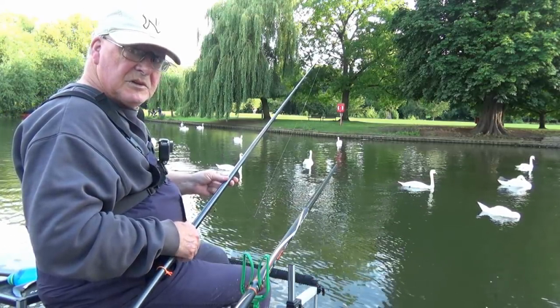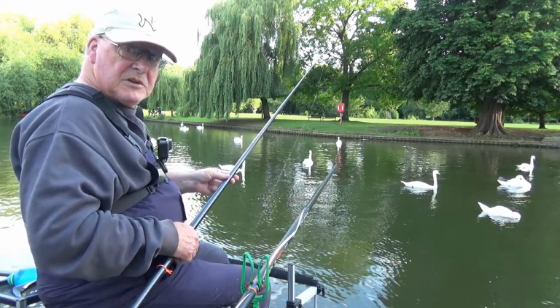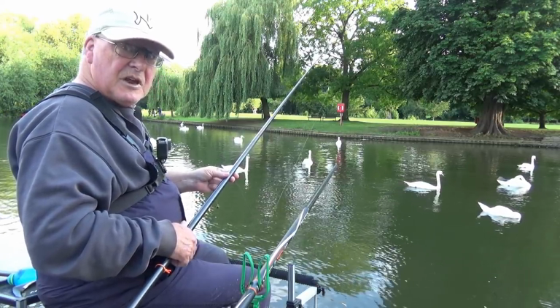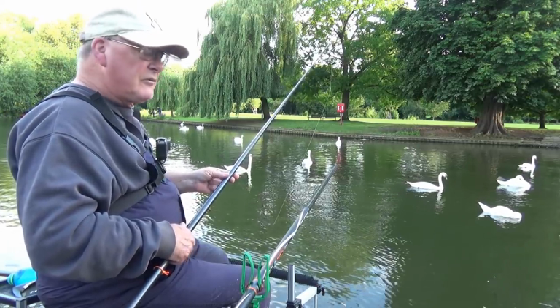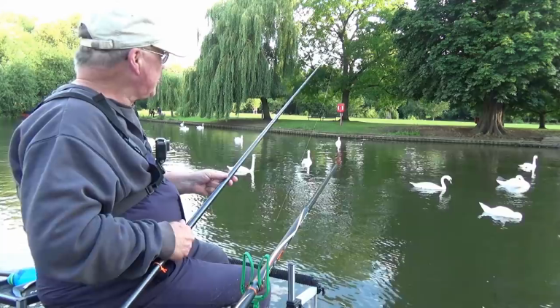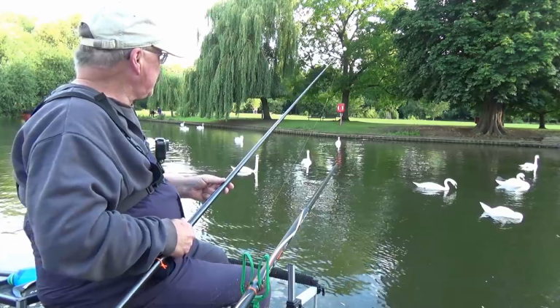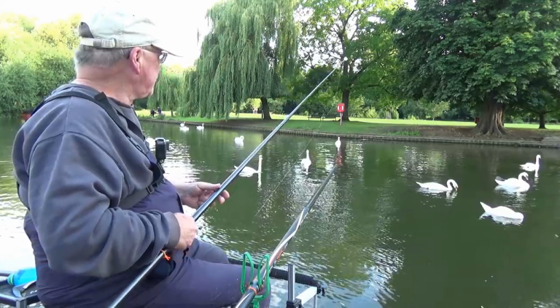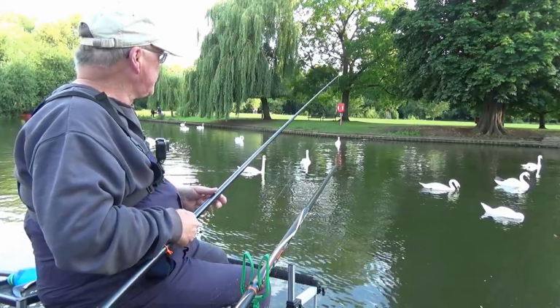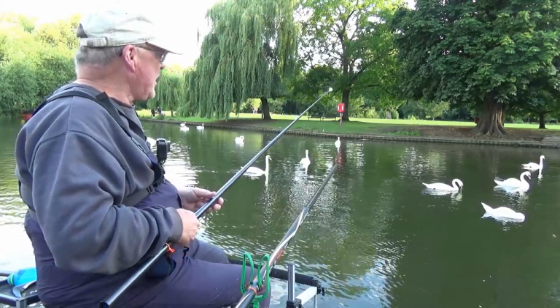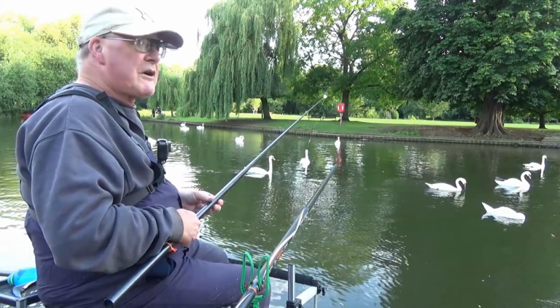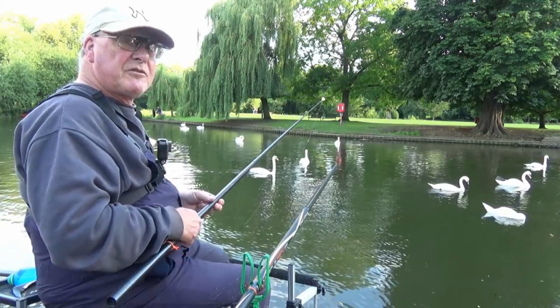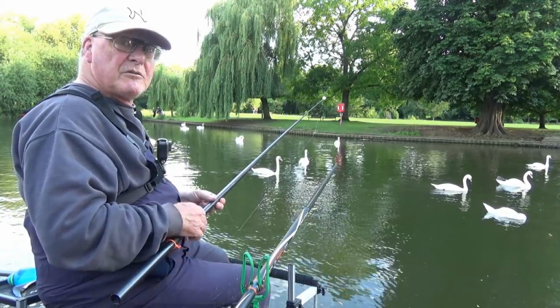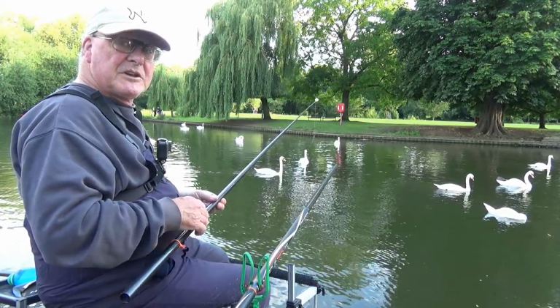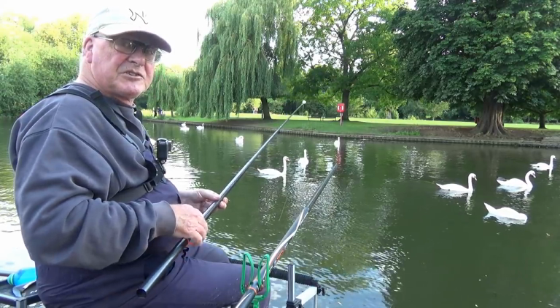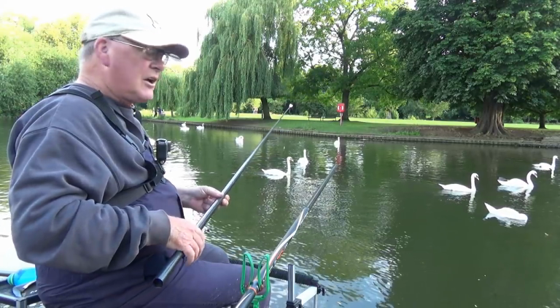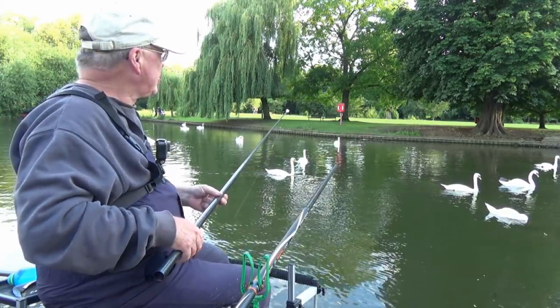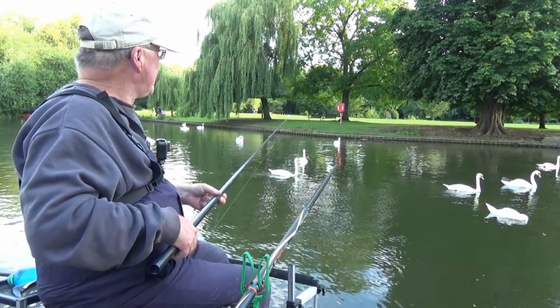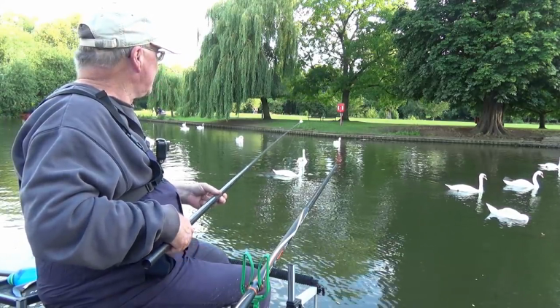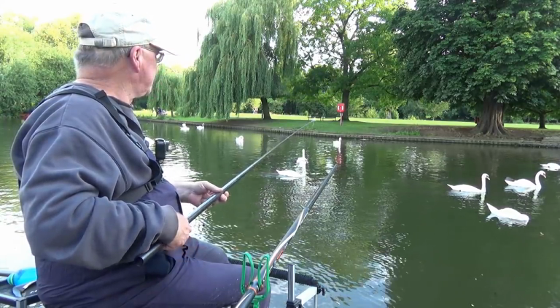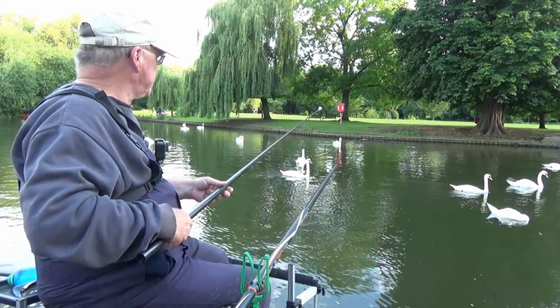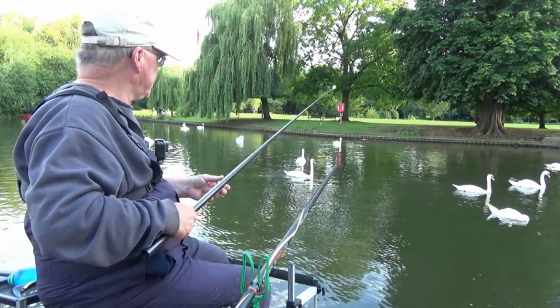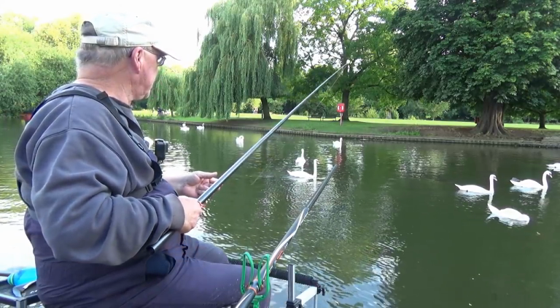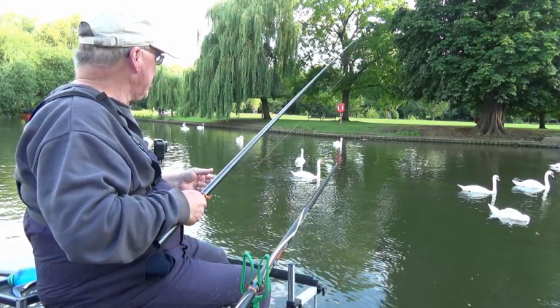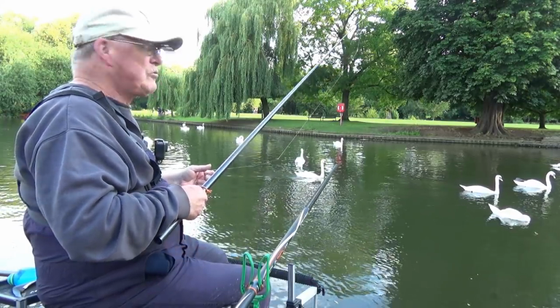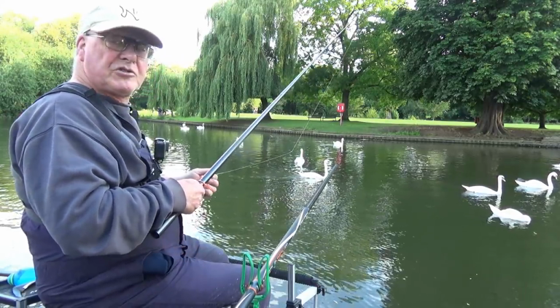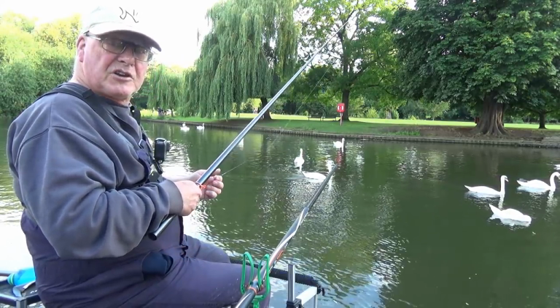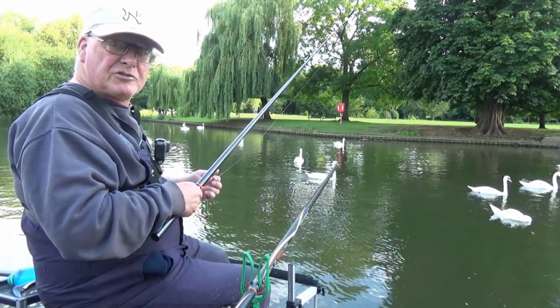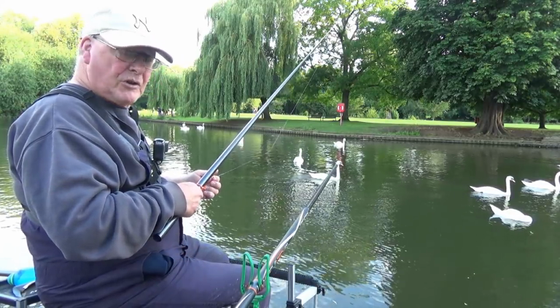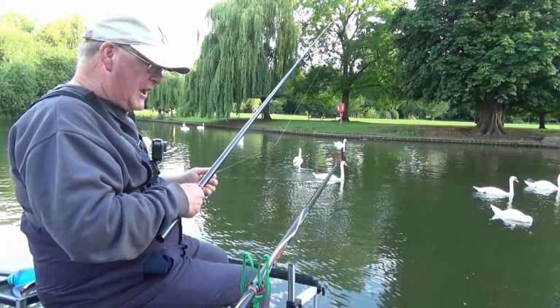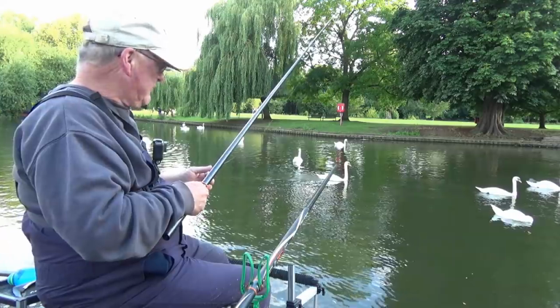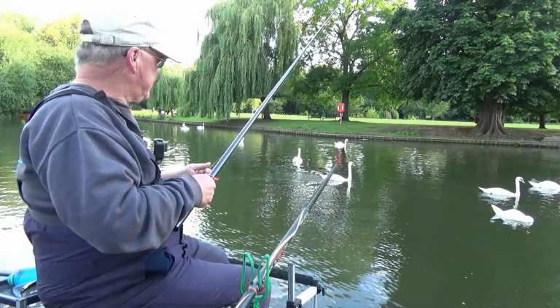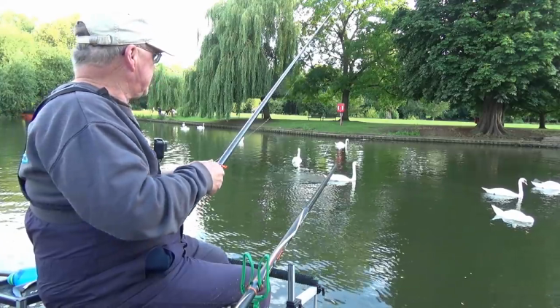I've just introduced one ball about five minutes ago so I'm not going to introduce any more — I'm just going to go straight out and fish.